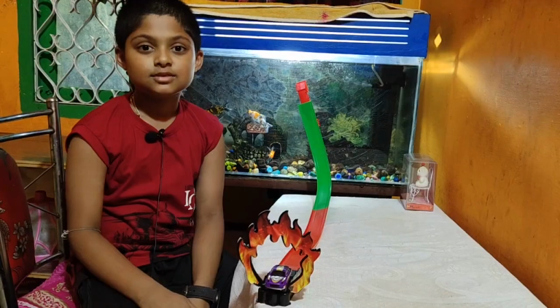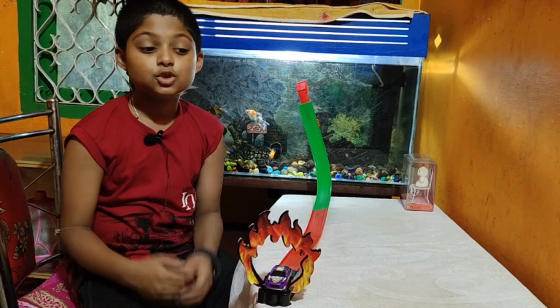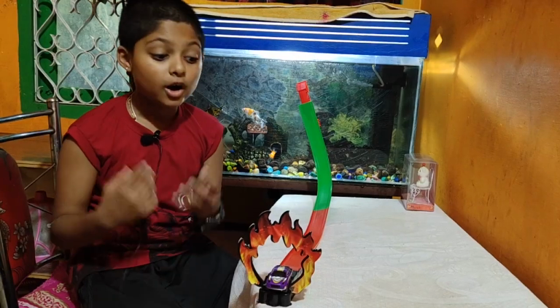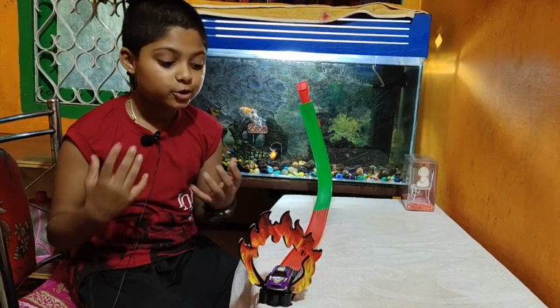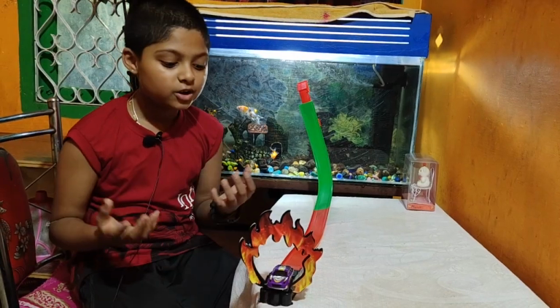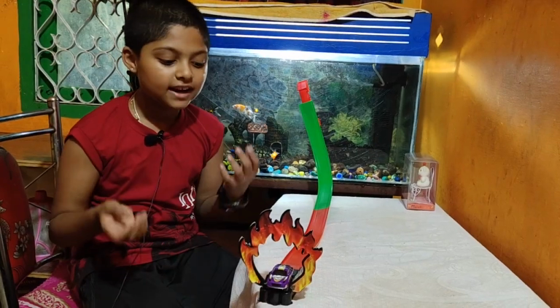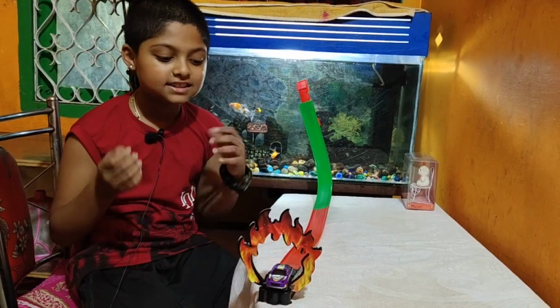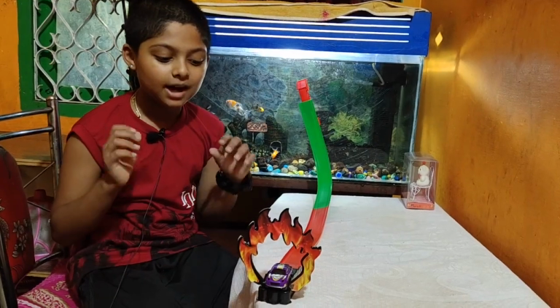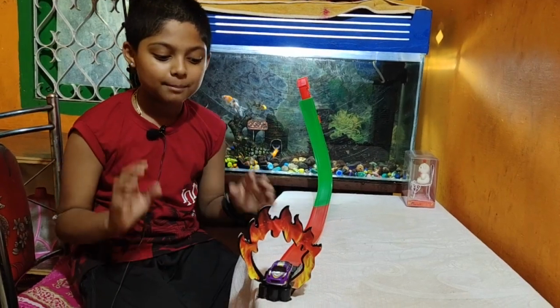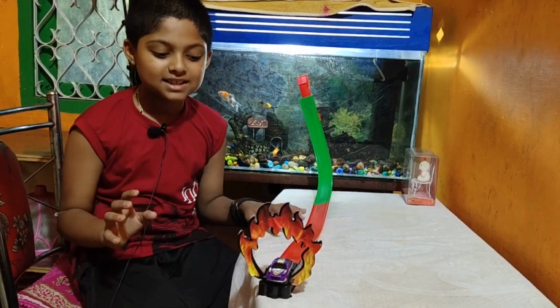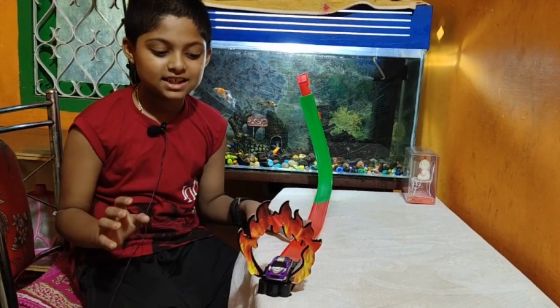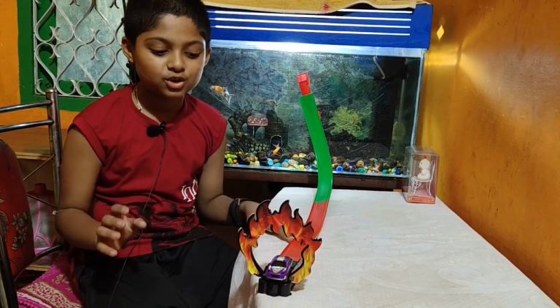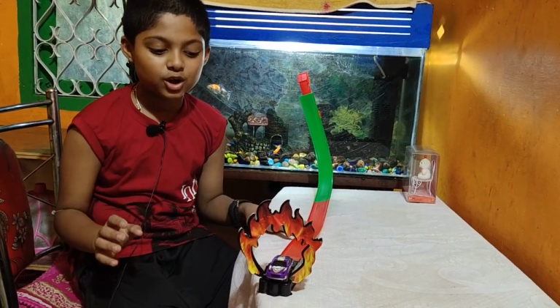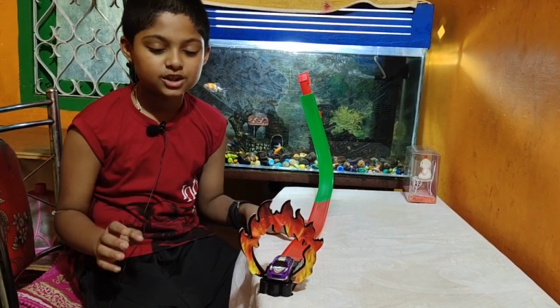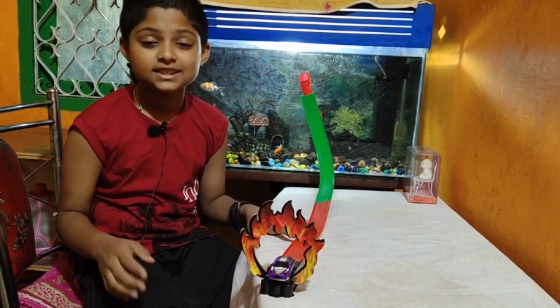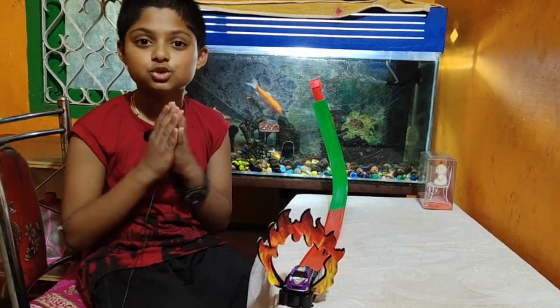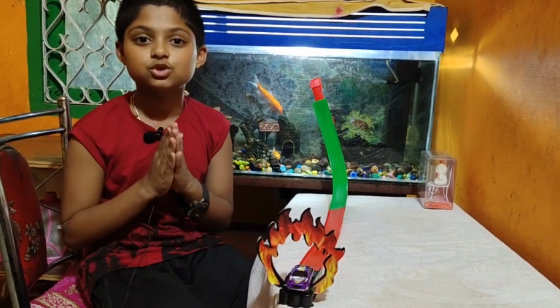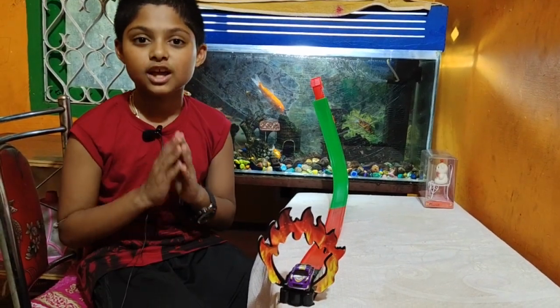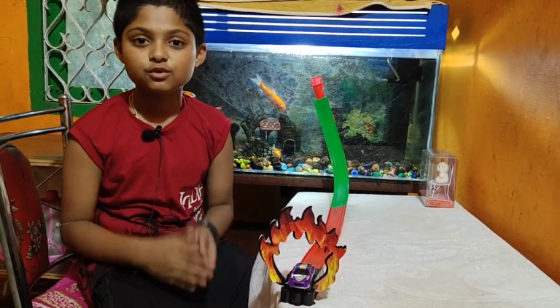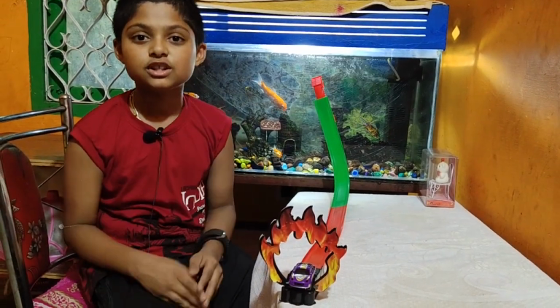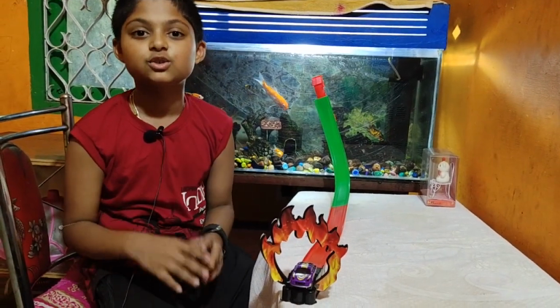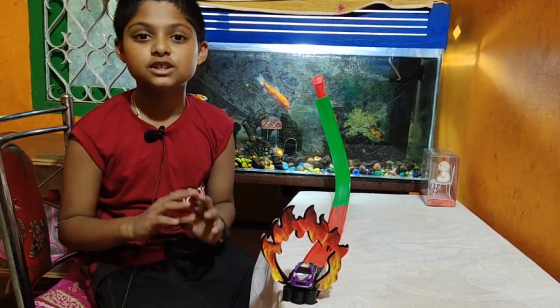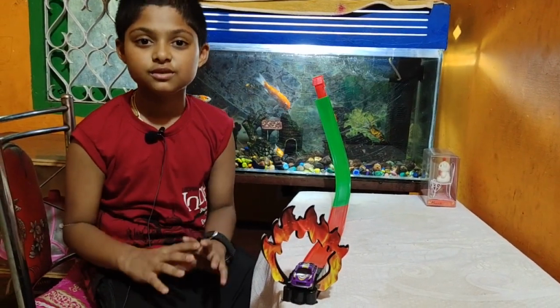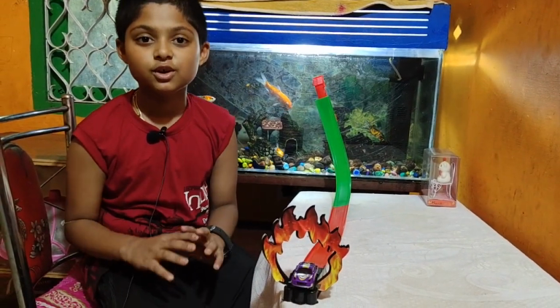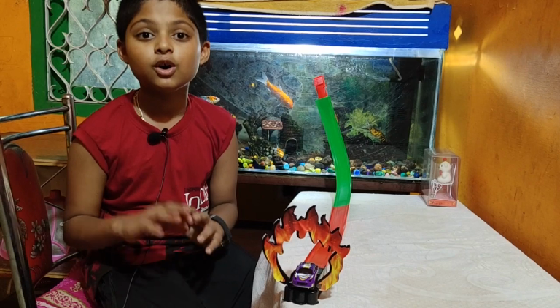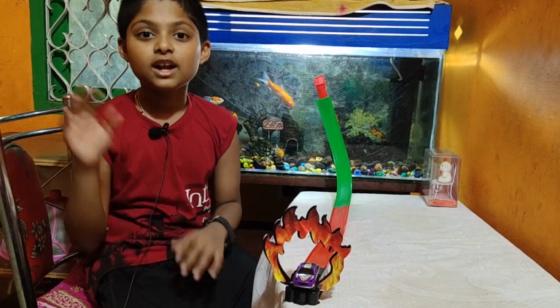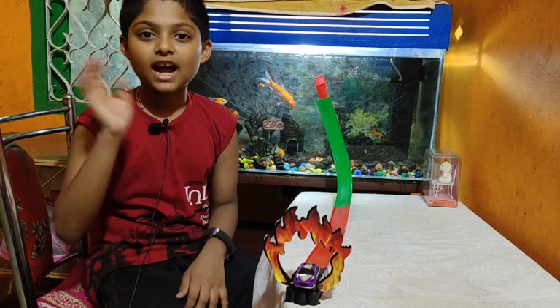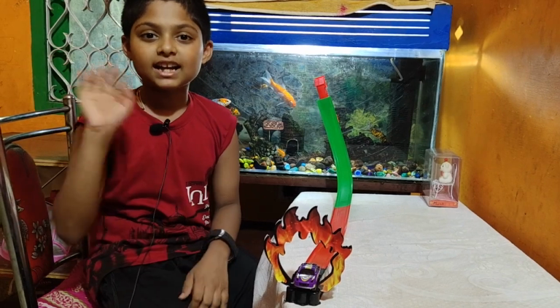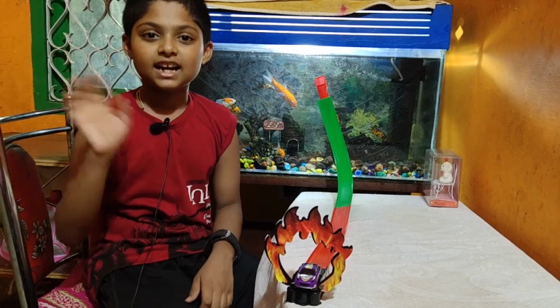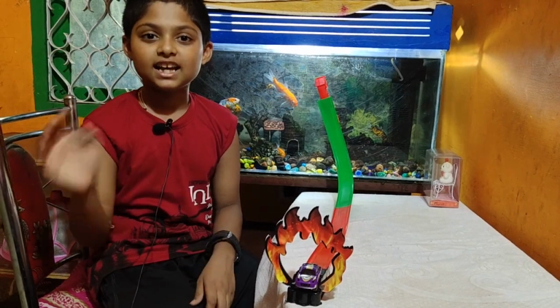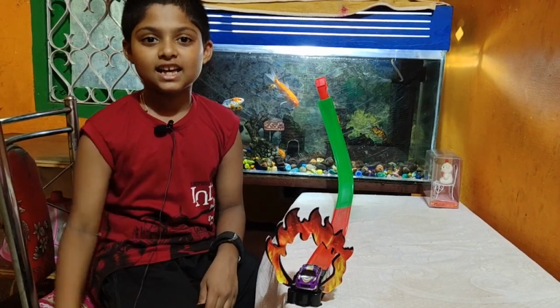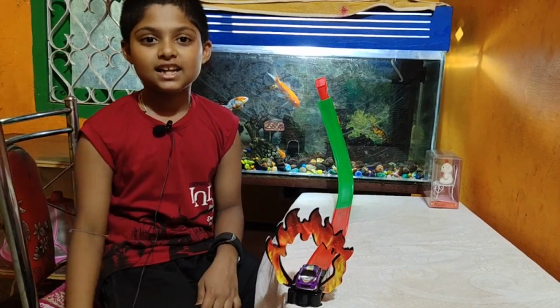So how do you like this amazing toy? Also thank your friends for watching this video. Ta-ta, take care.